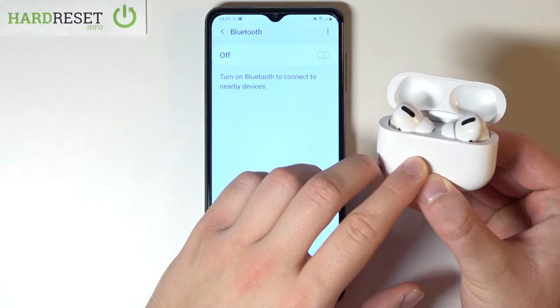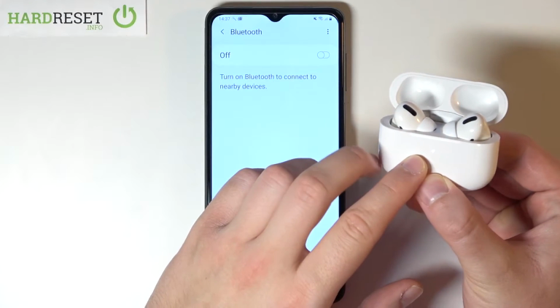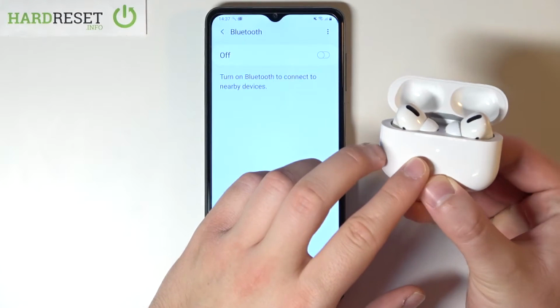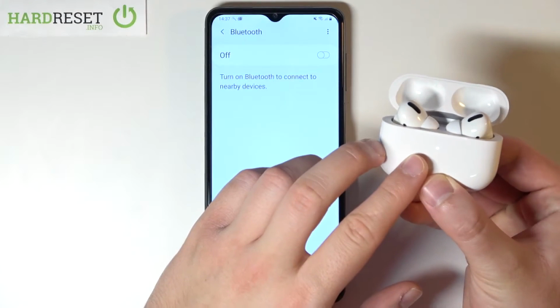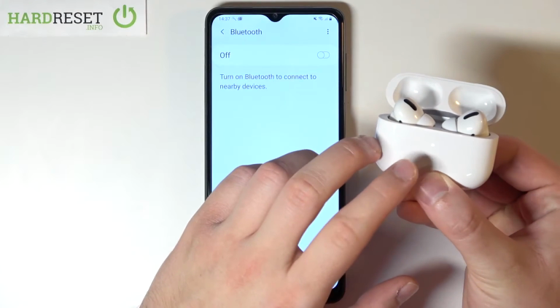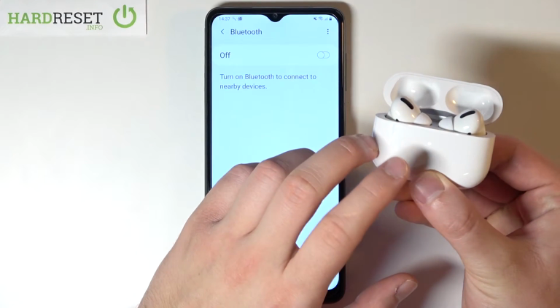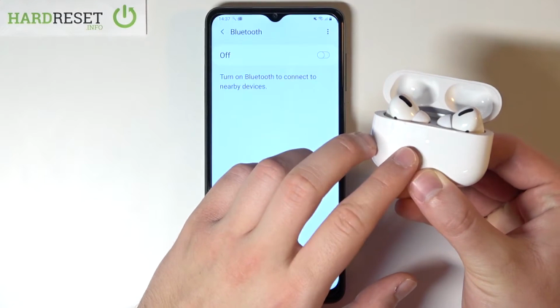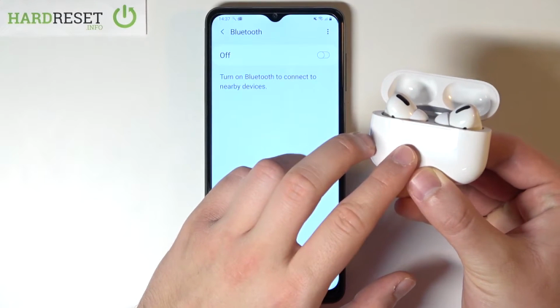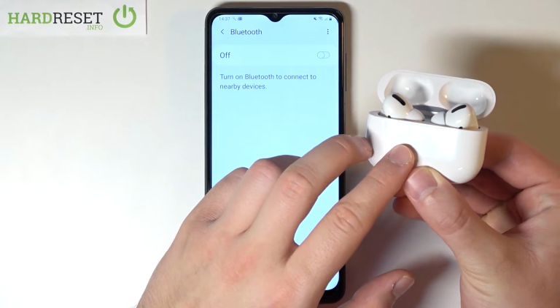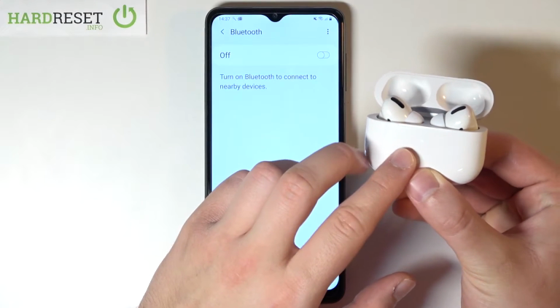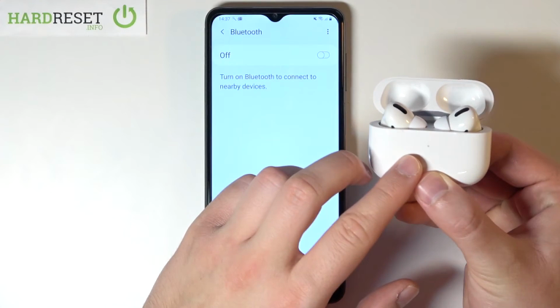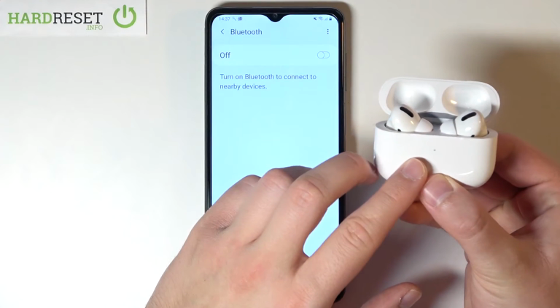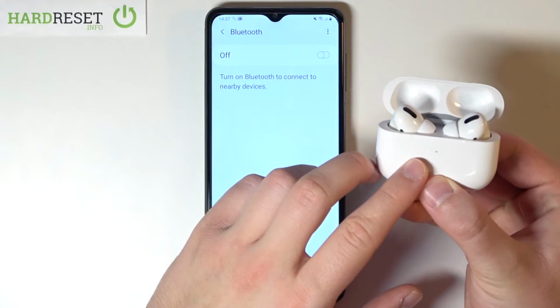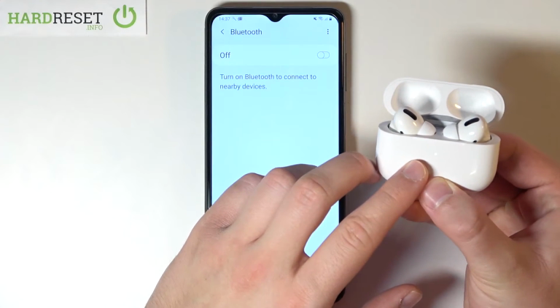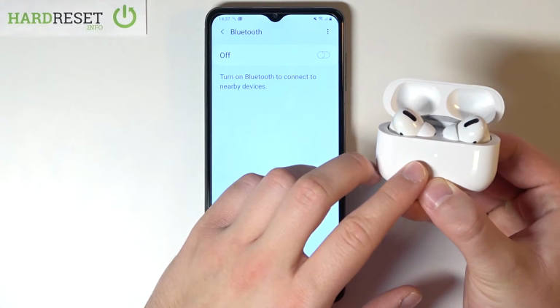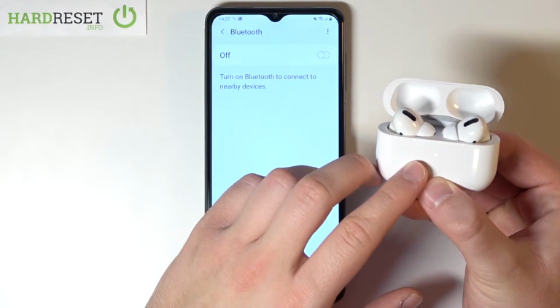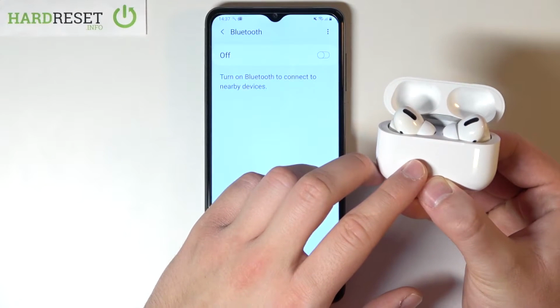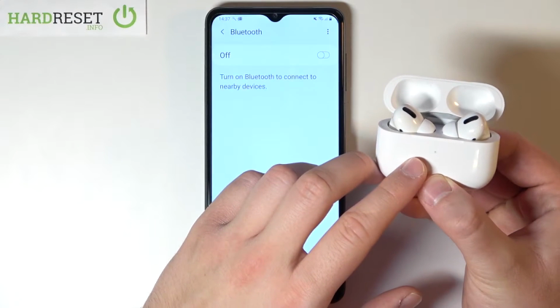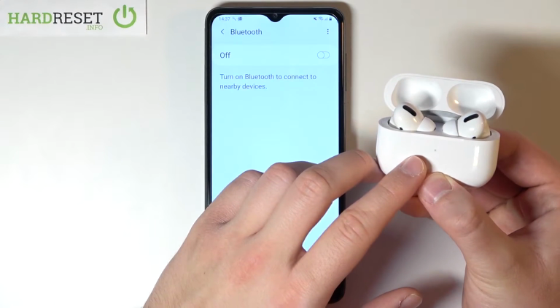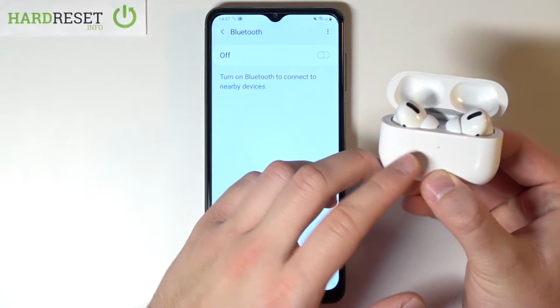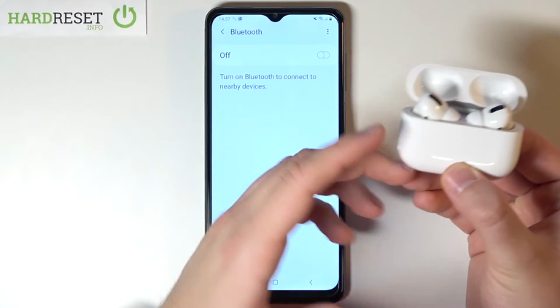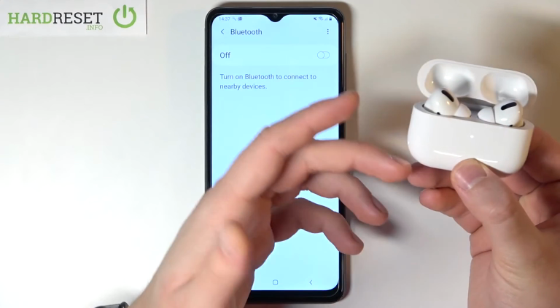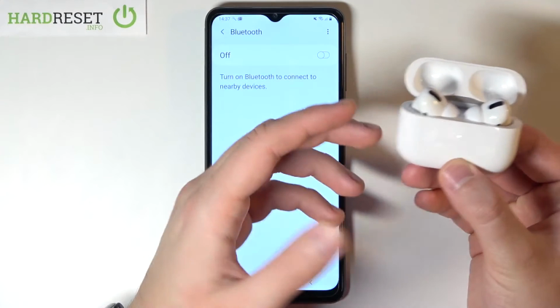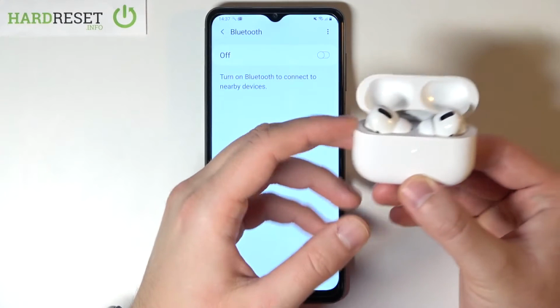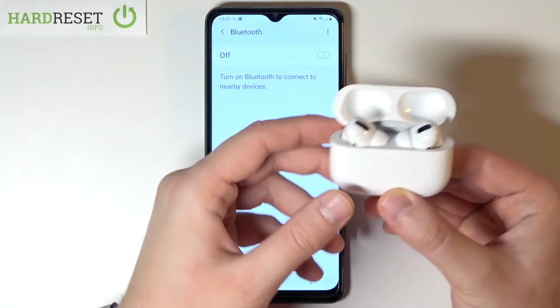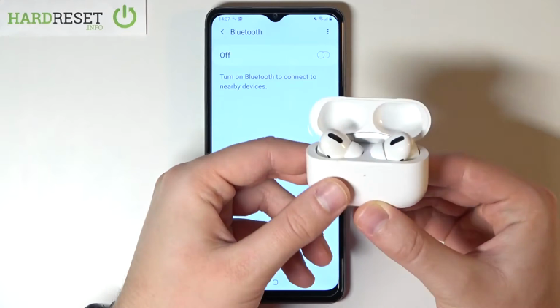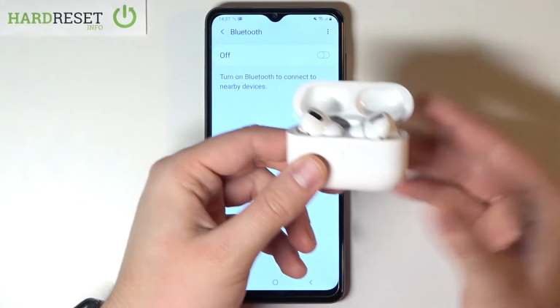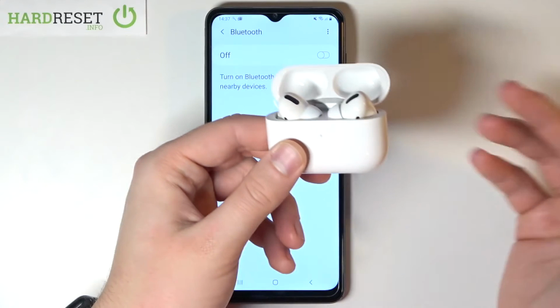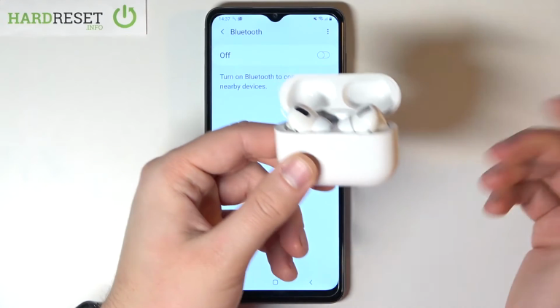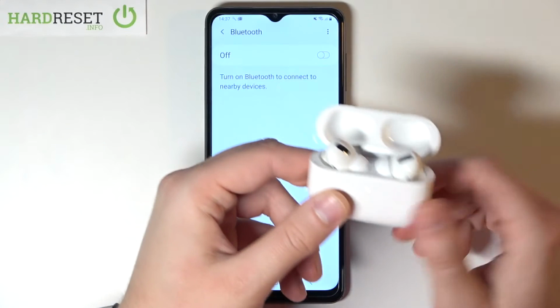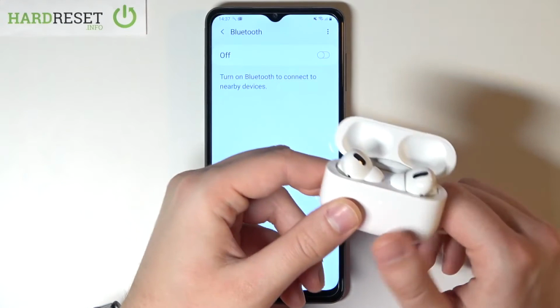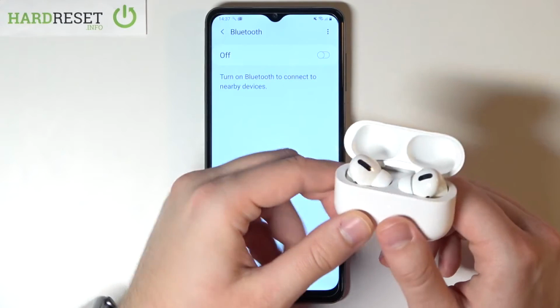When the indicators start blinking, it means they are in pairing mode, so you can release that button.